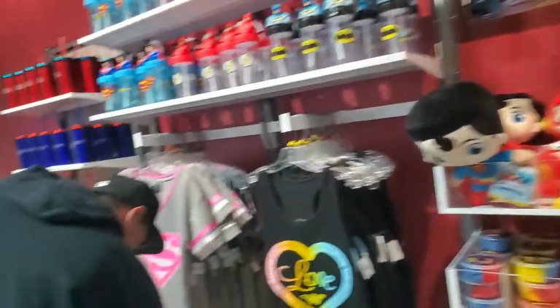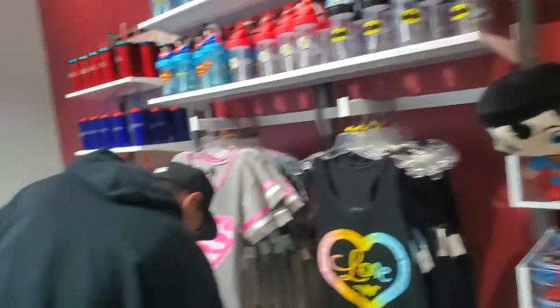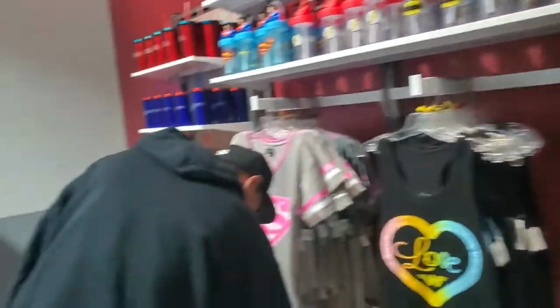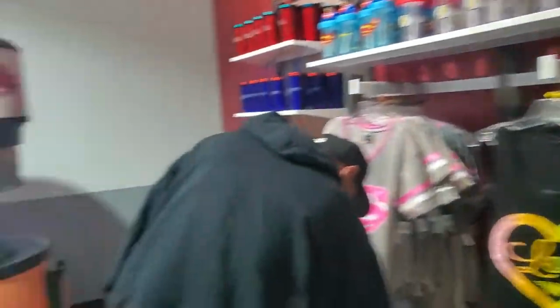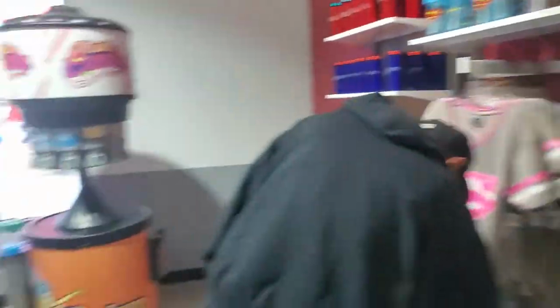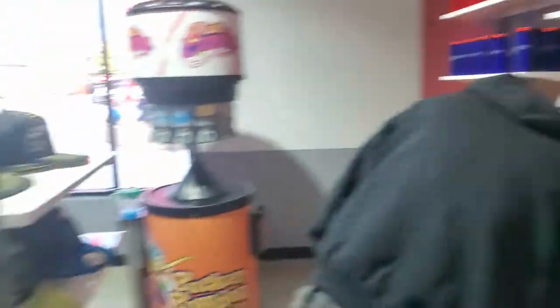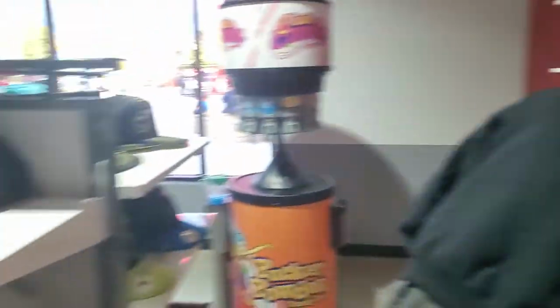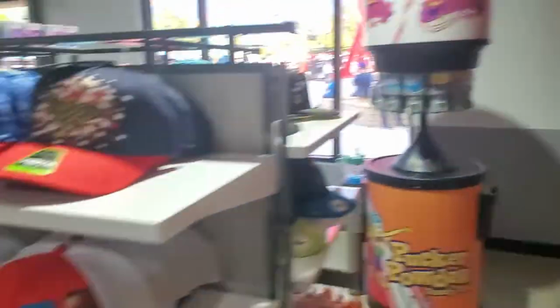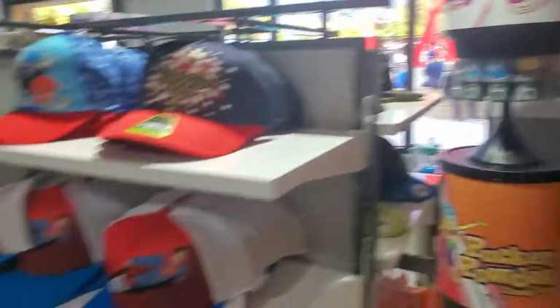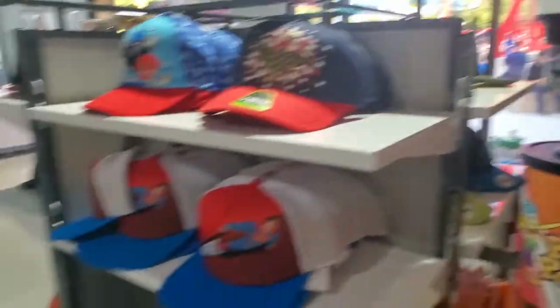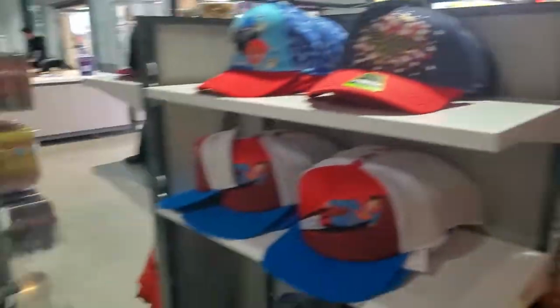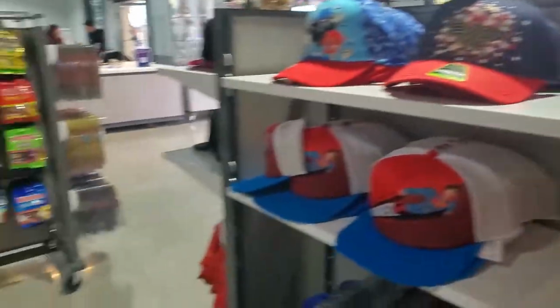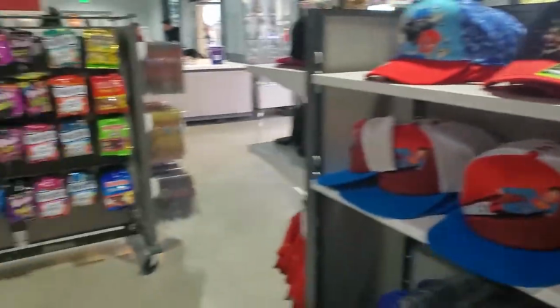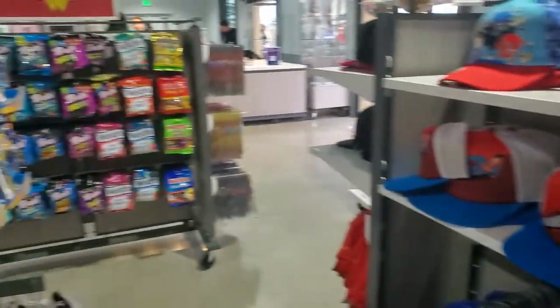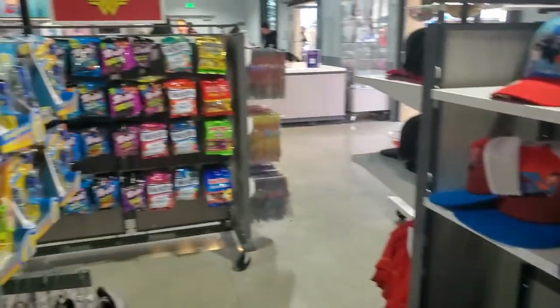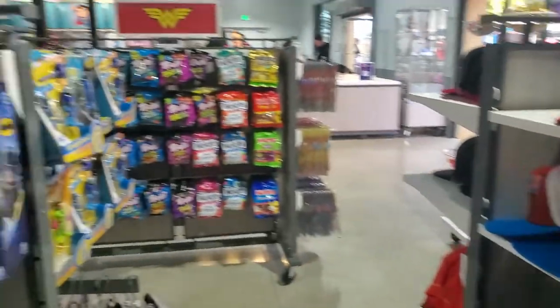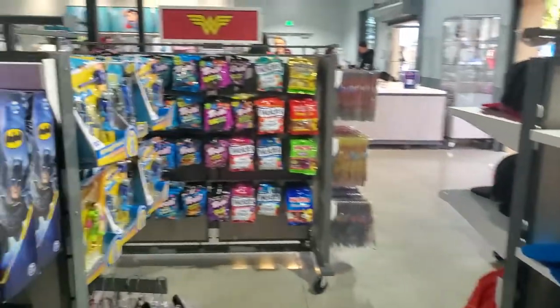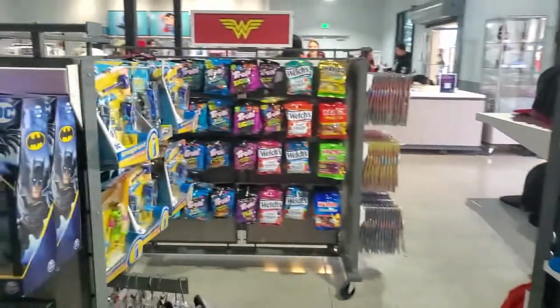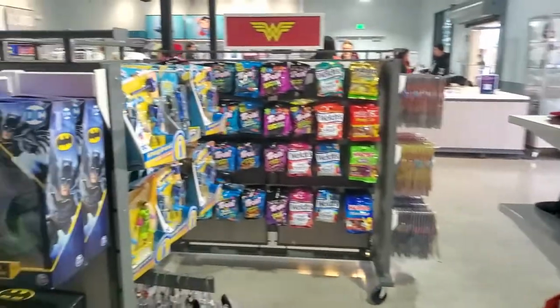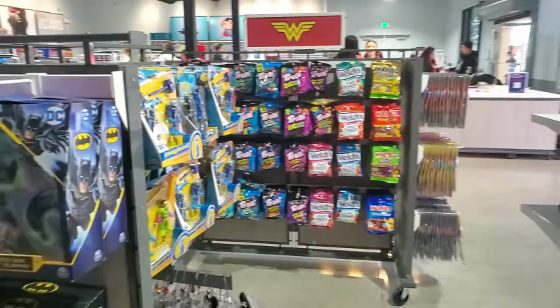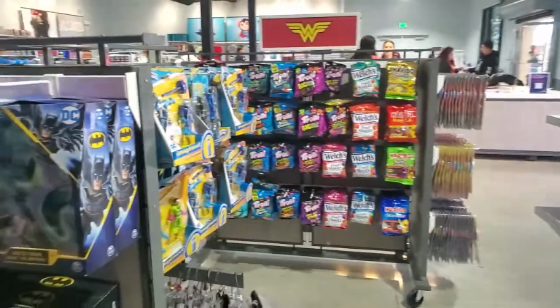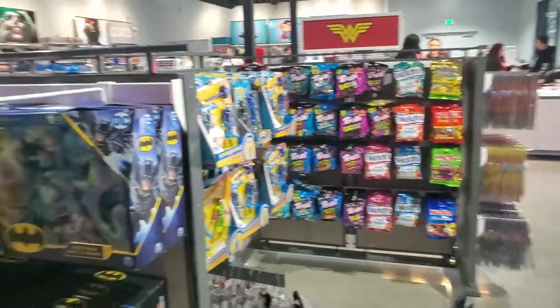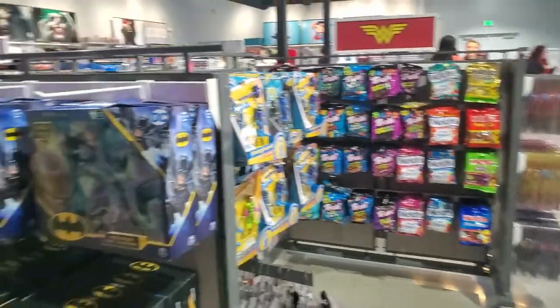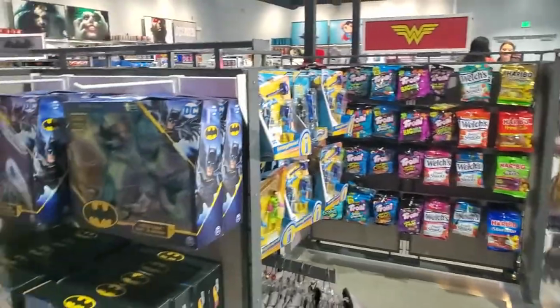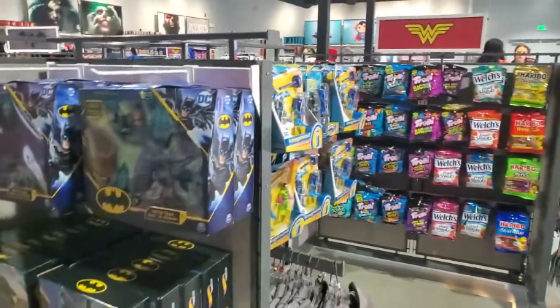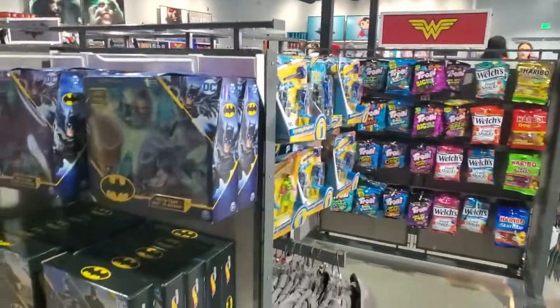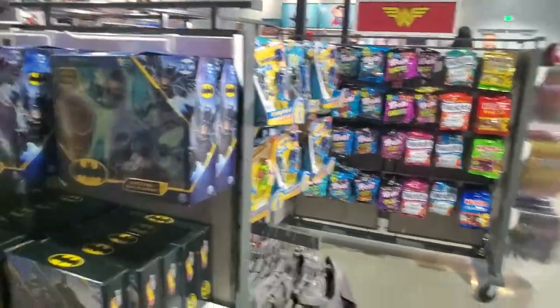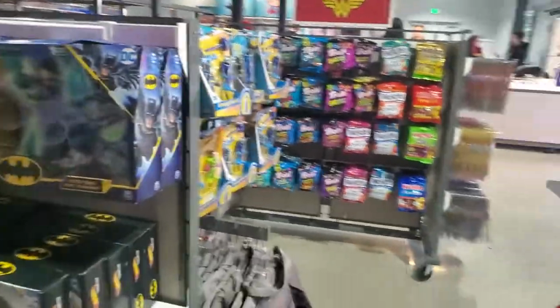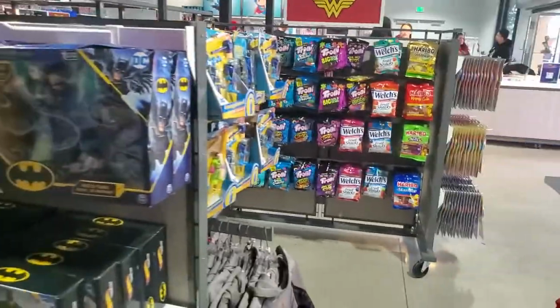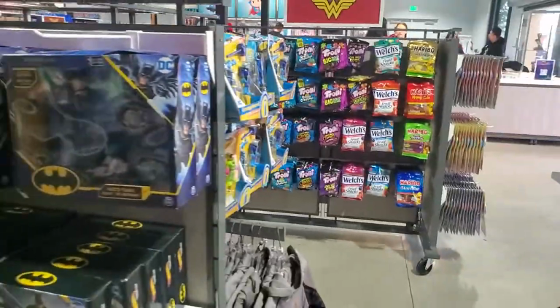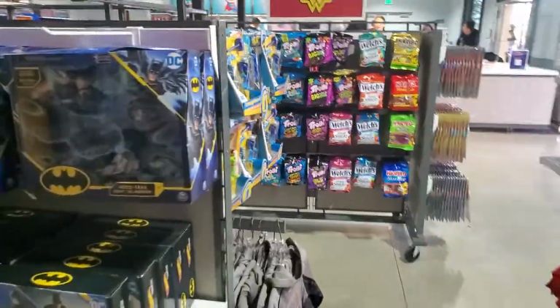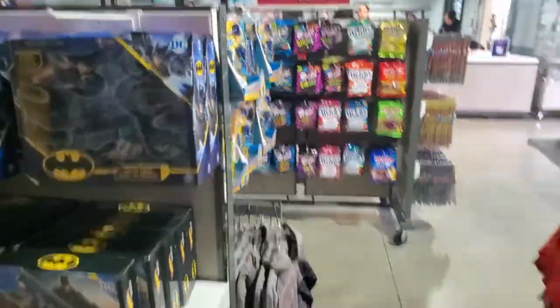All right, guys, some of the fun stuff here in the store.